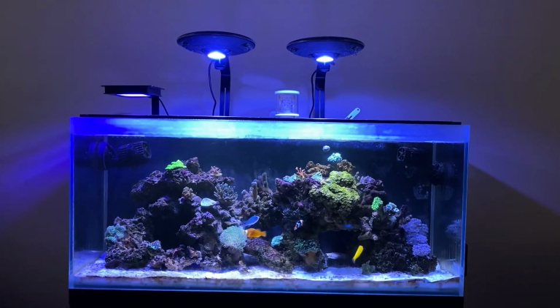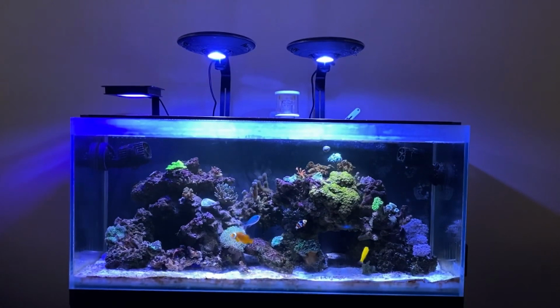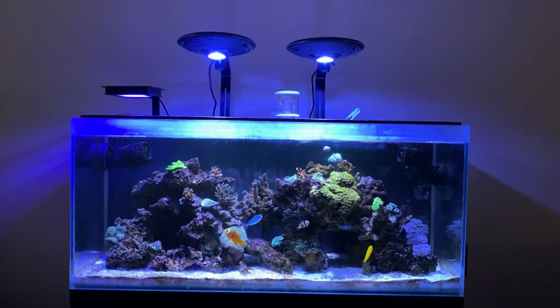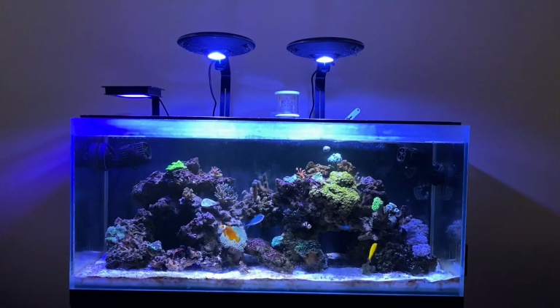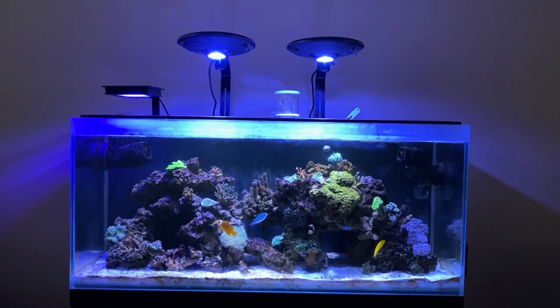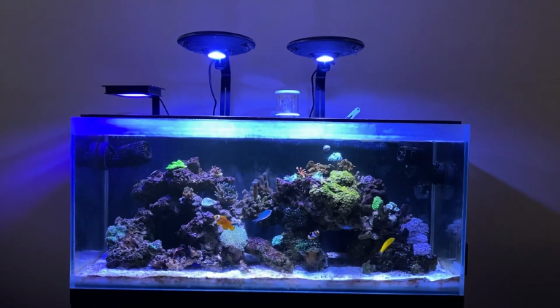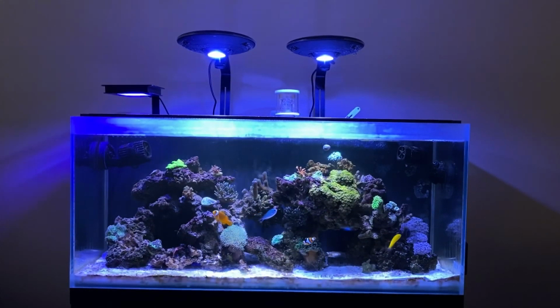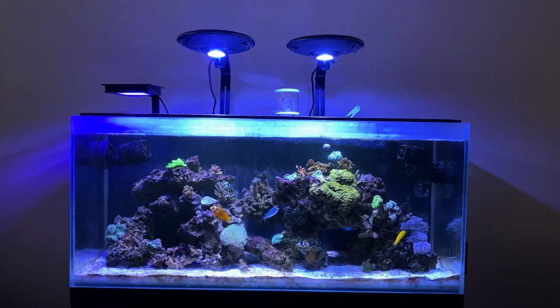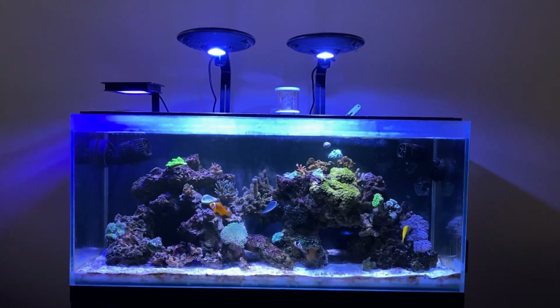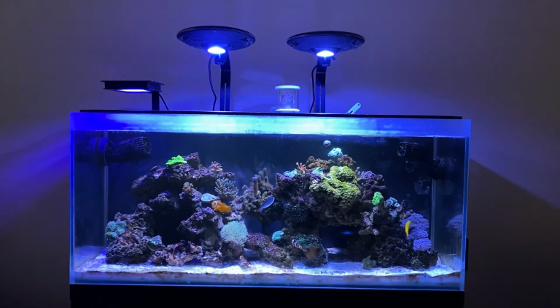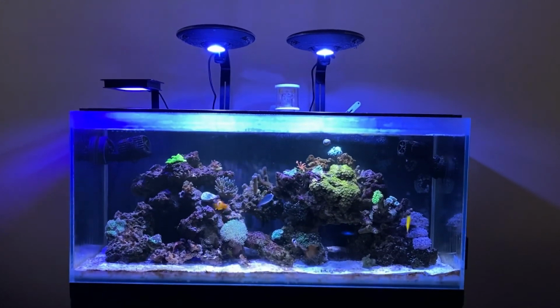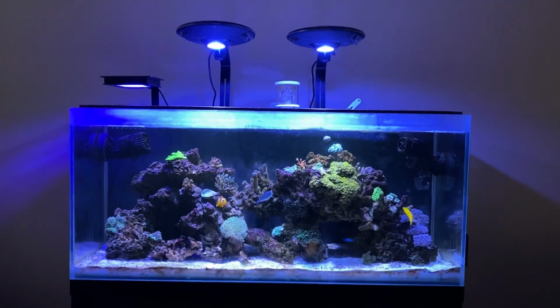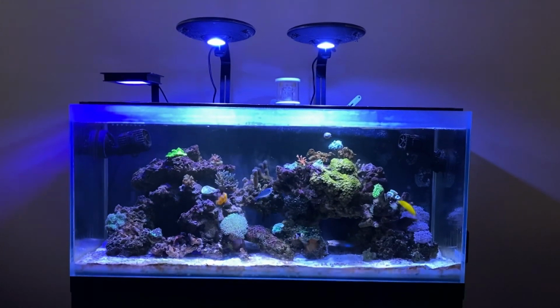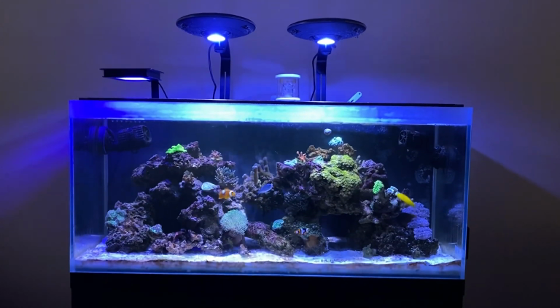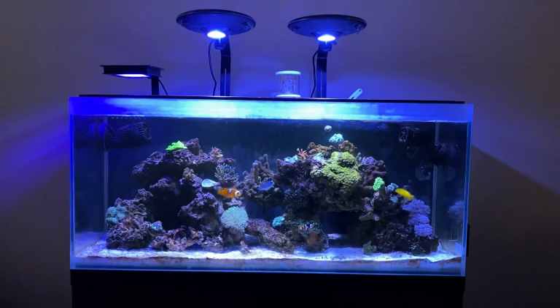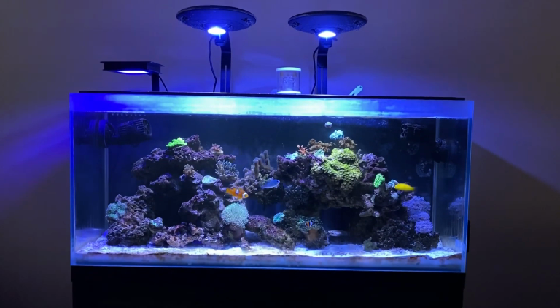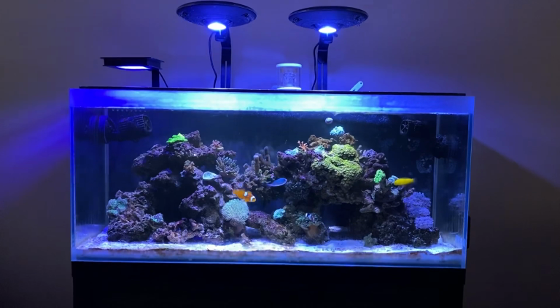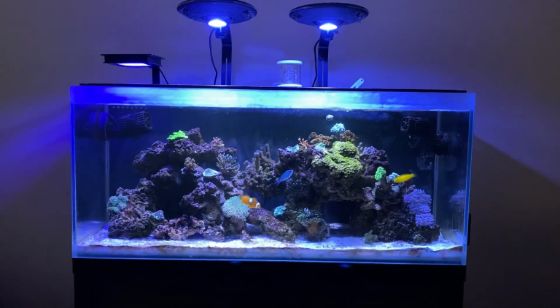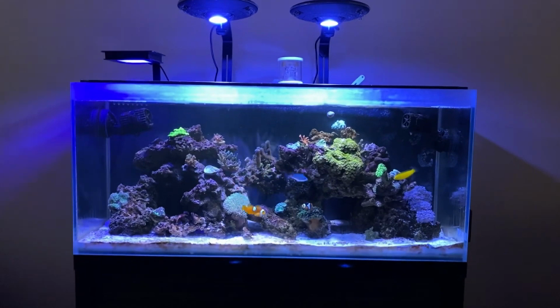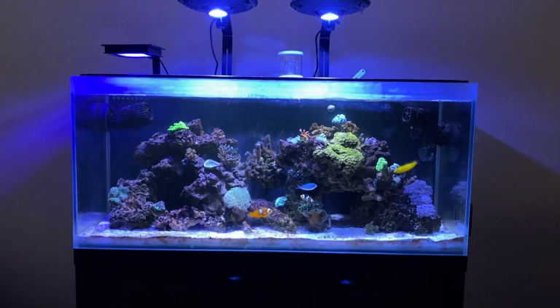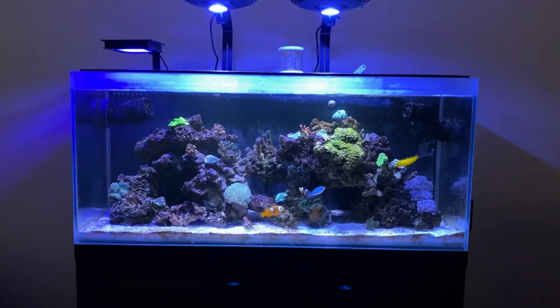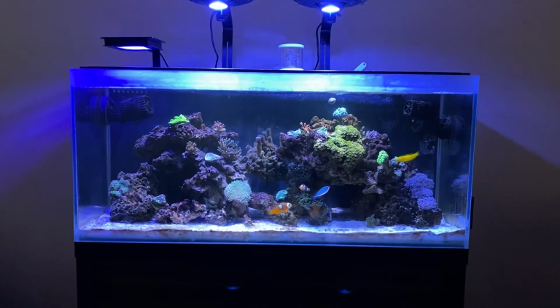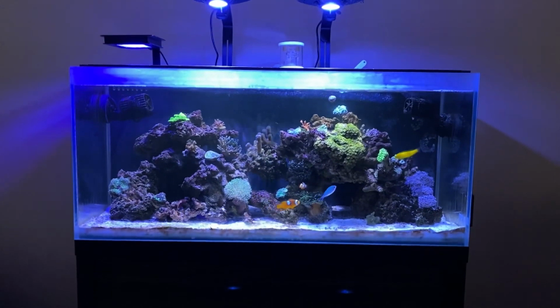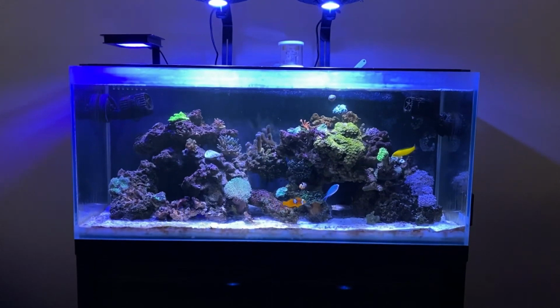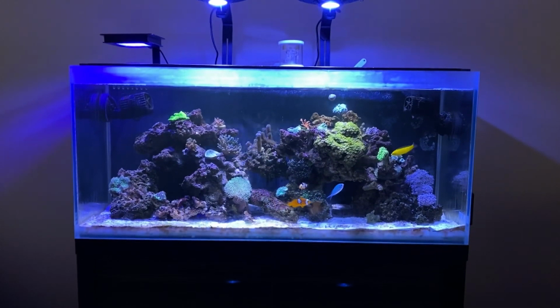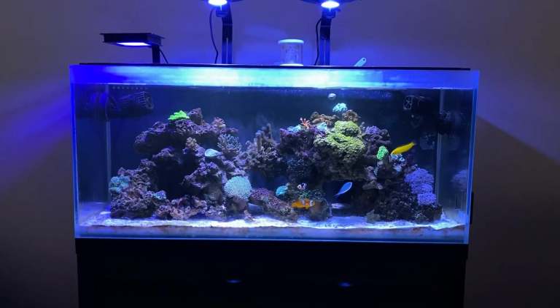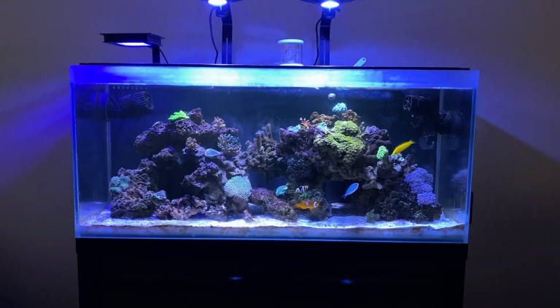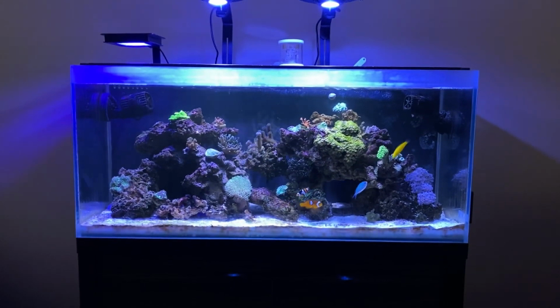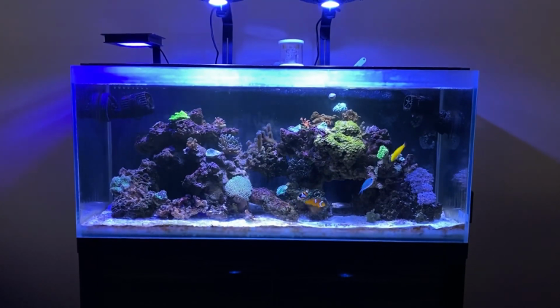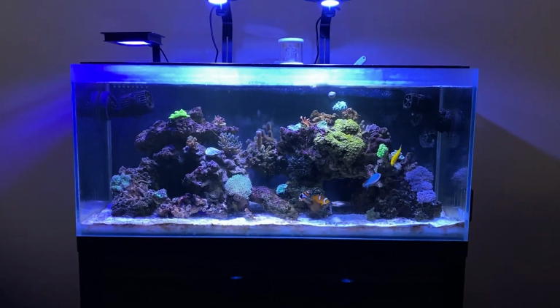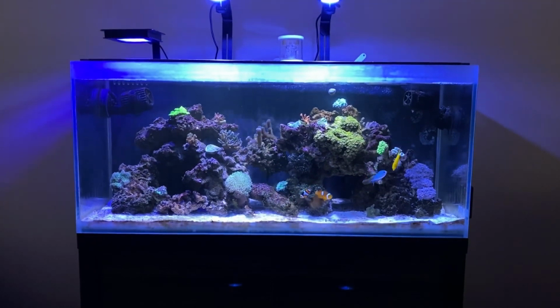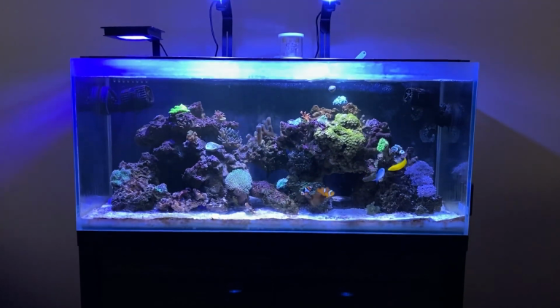As far as lighting, I still have my ZET Light UFO. Sooner or later I'm going to change this for sure. I mean, it's growing corals, so it still works. It's still a budget reef tank and I'm trying to keep it that way.